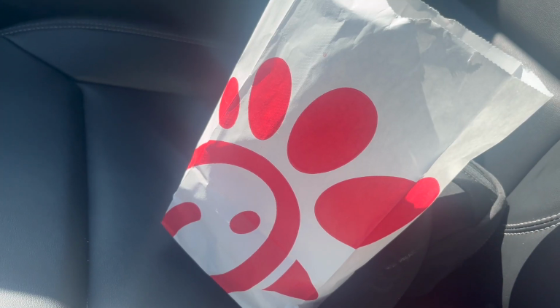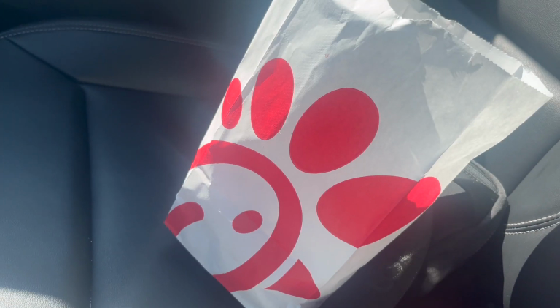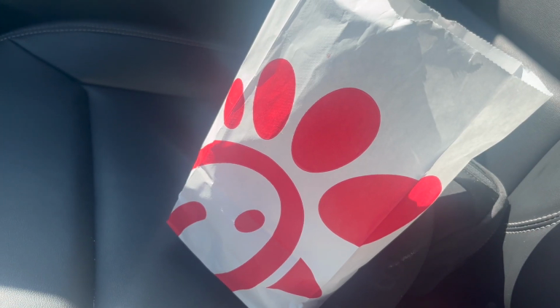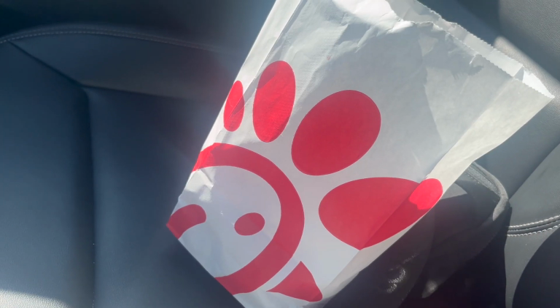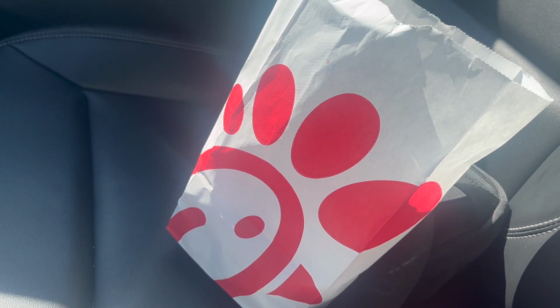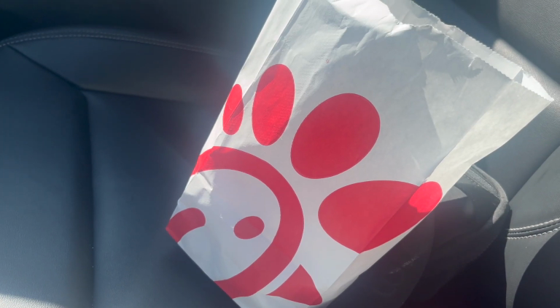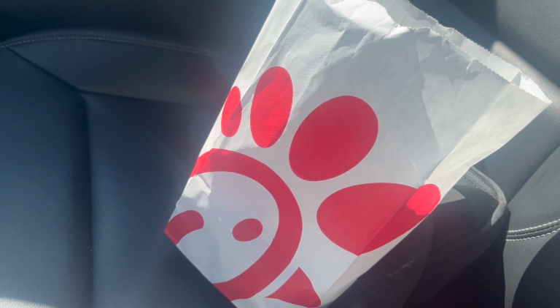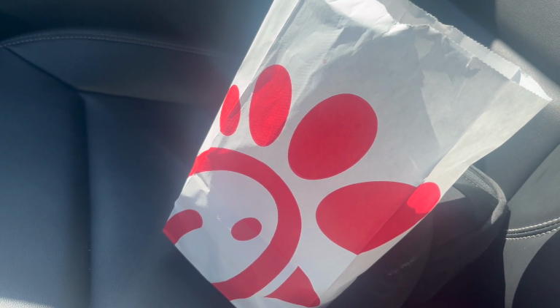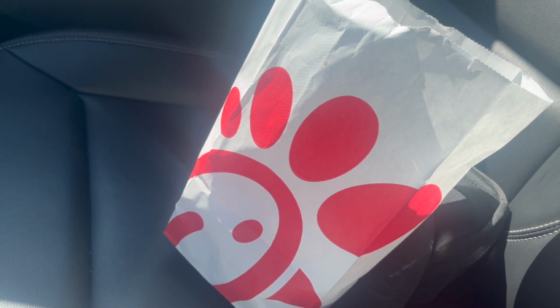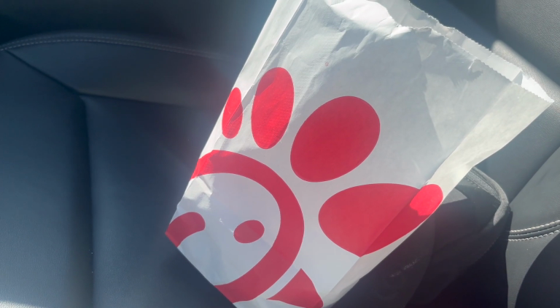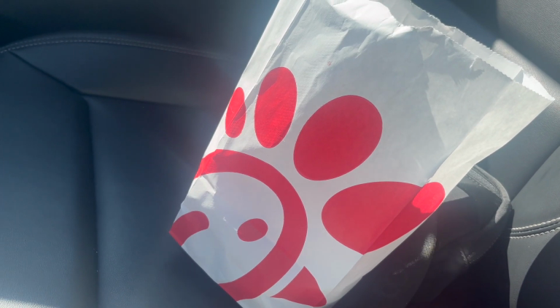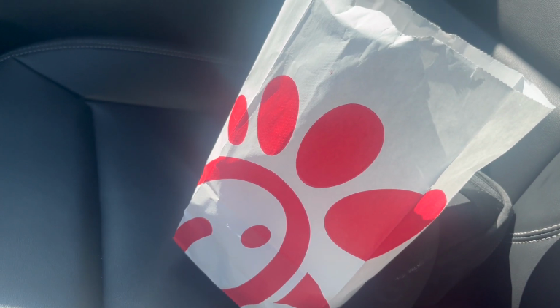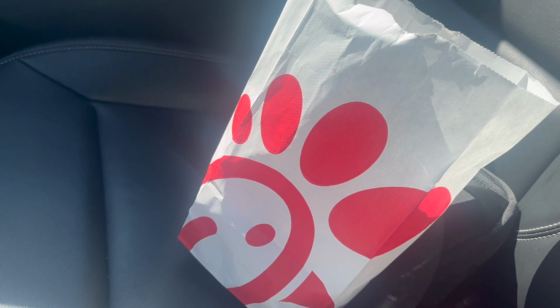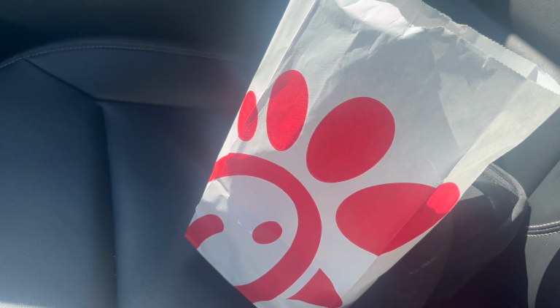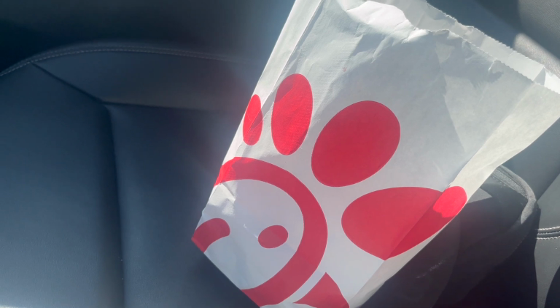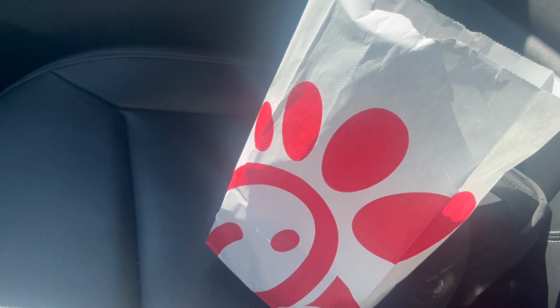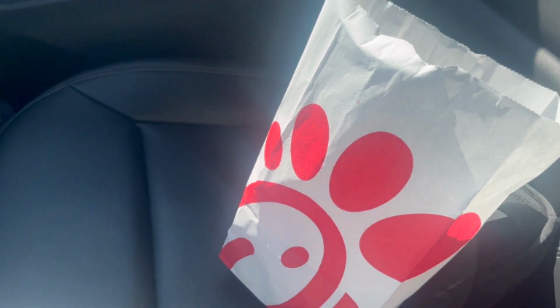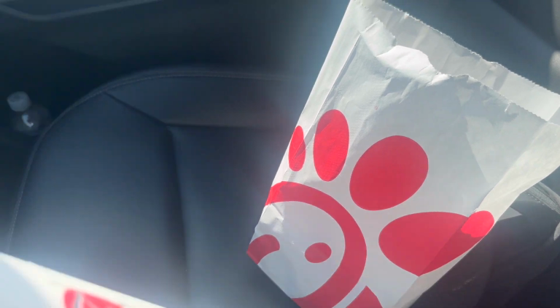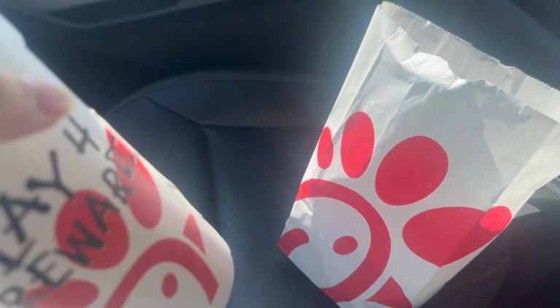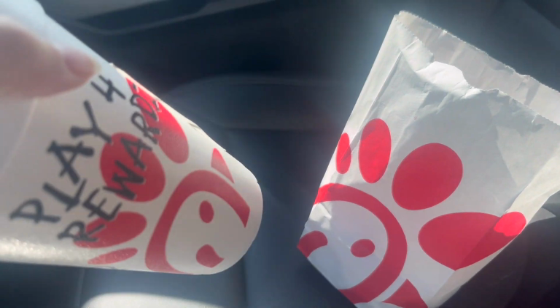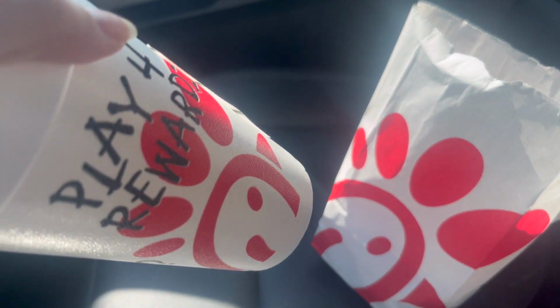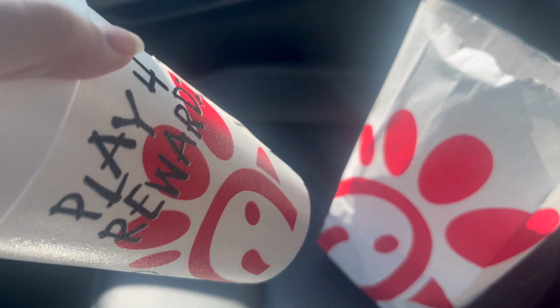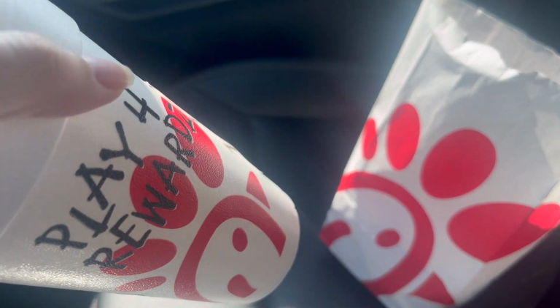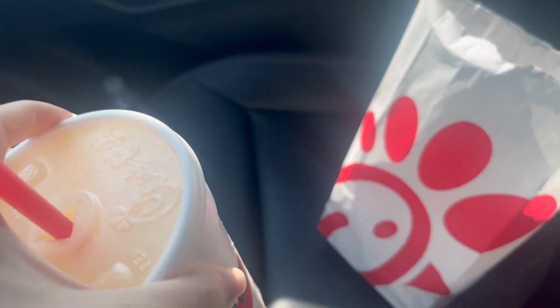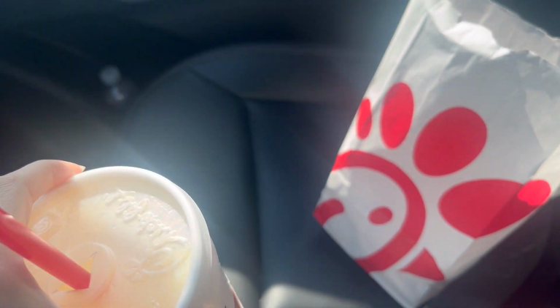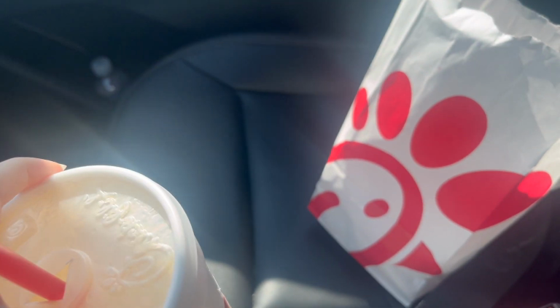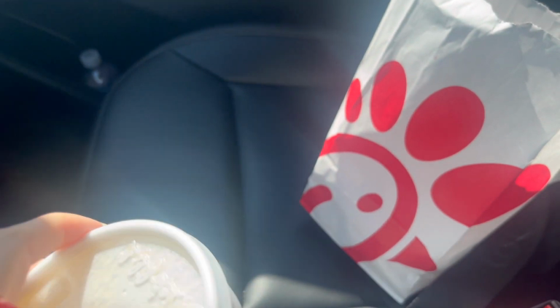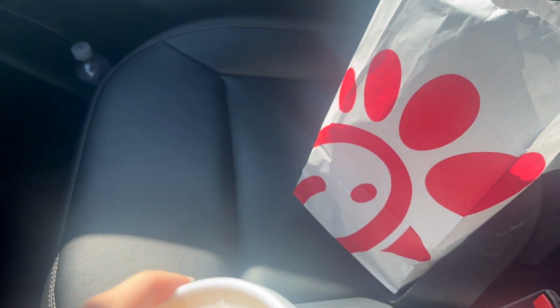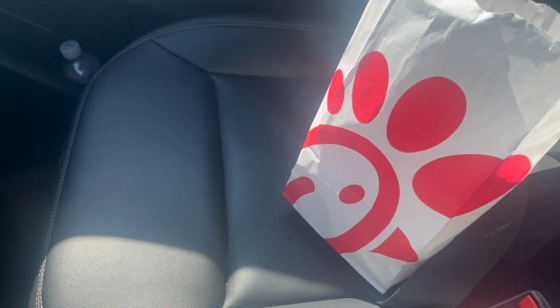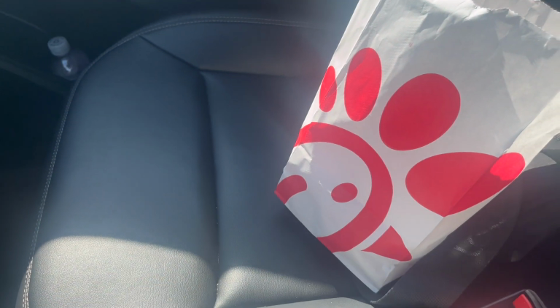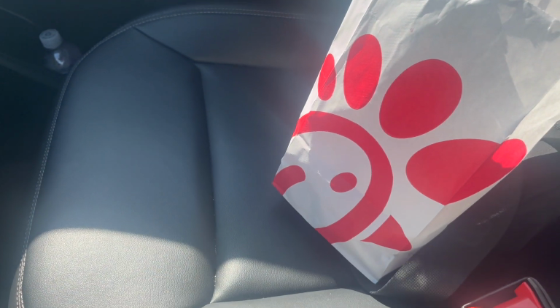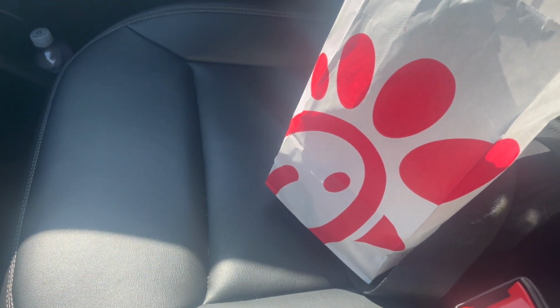I had to get some Chick-fil-A and got my lovely lemonade to go with it.